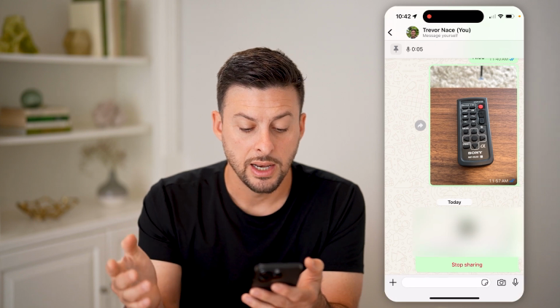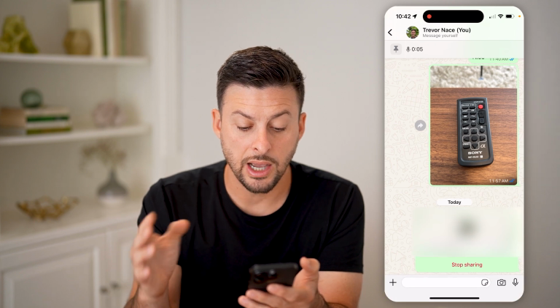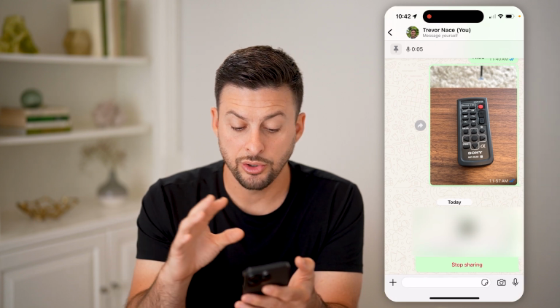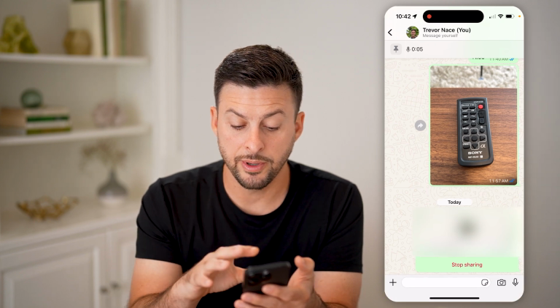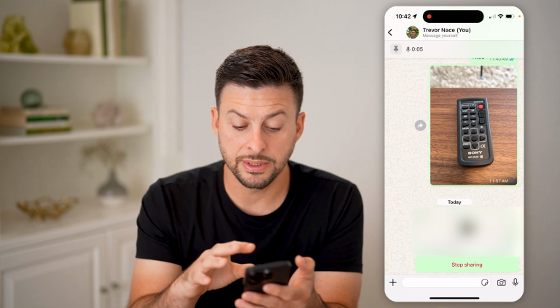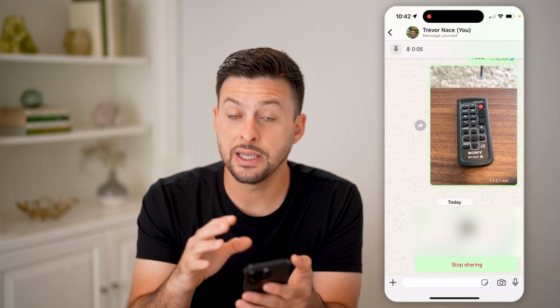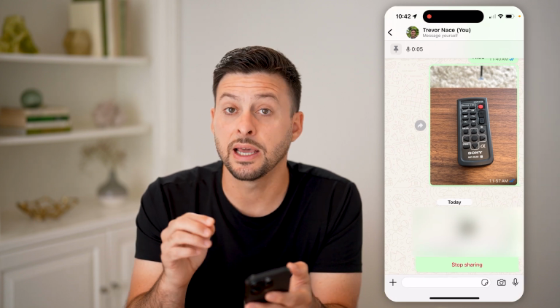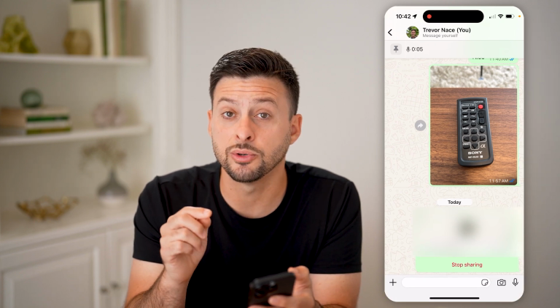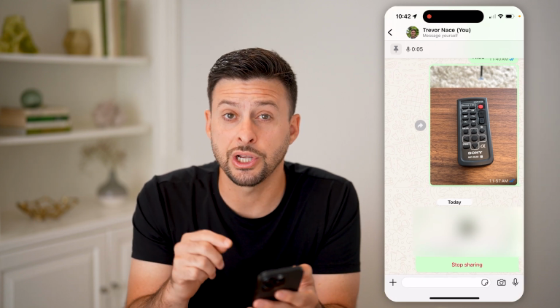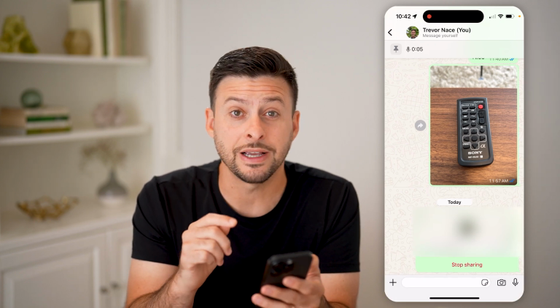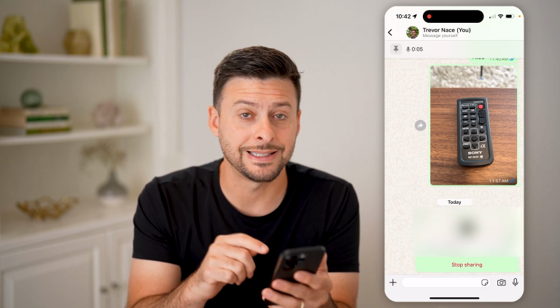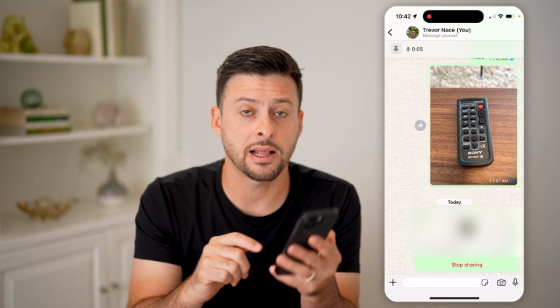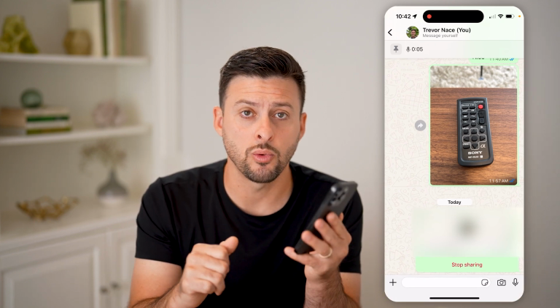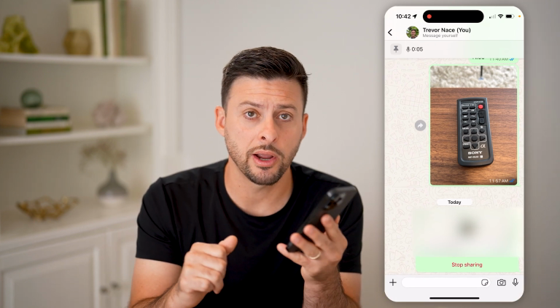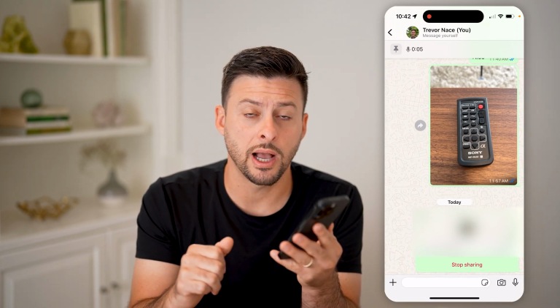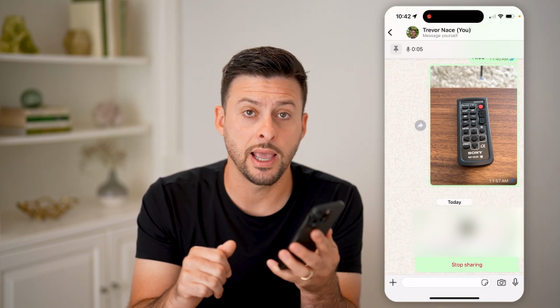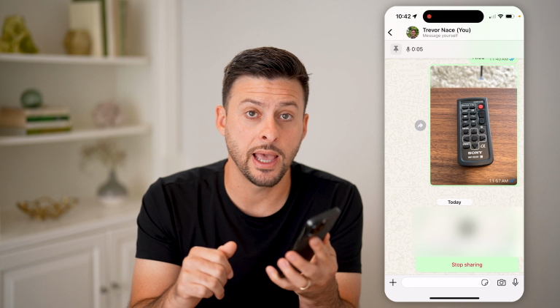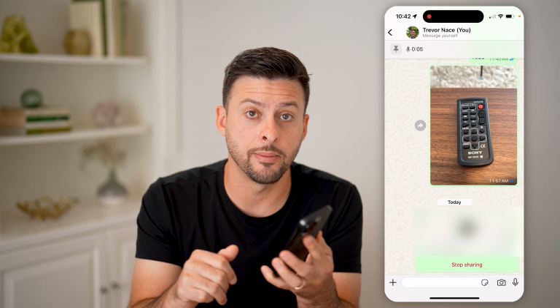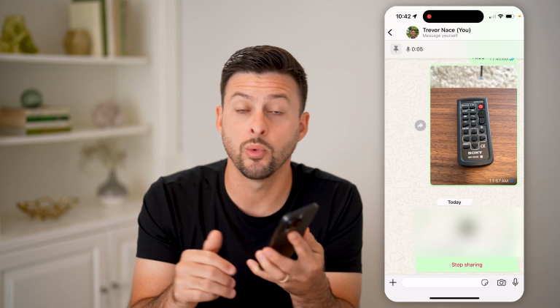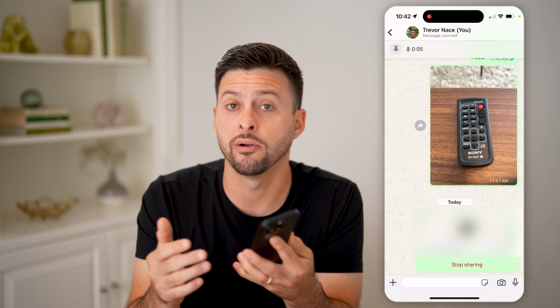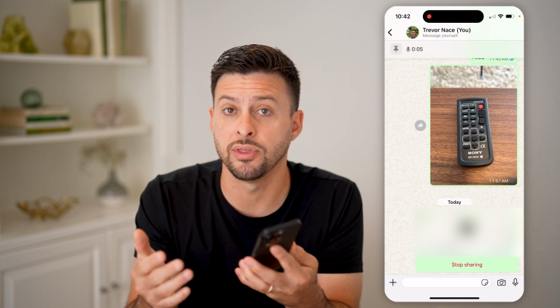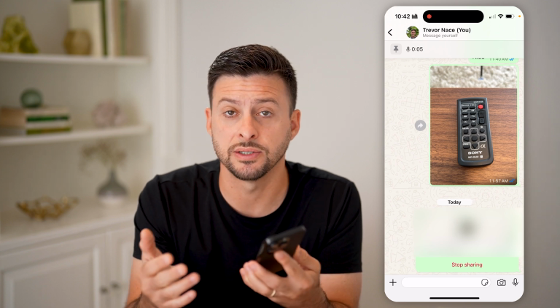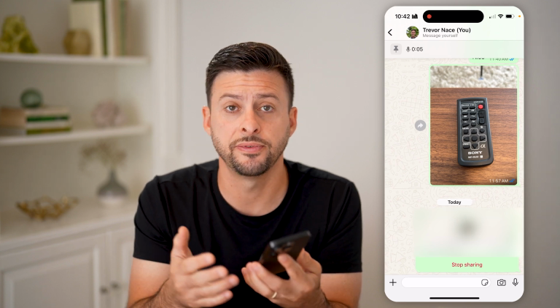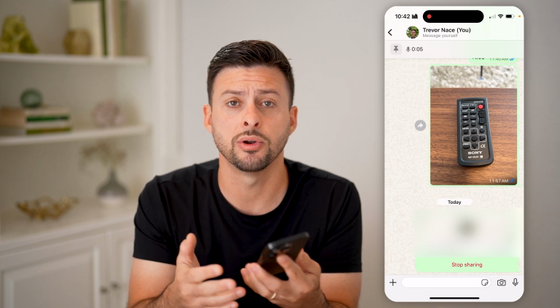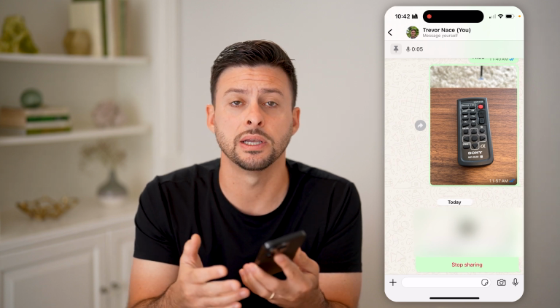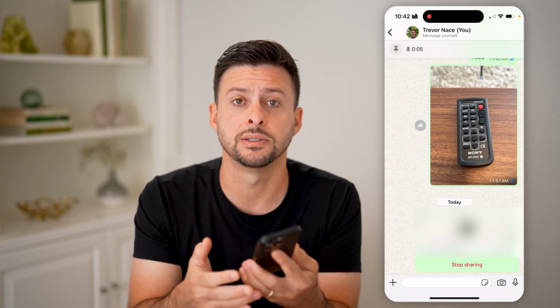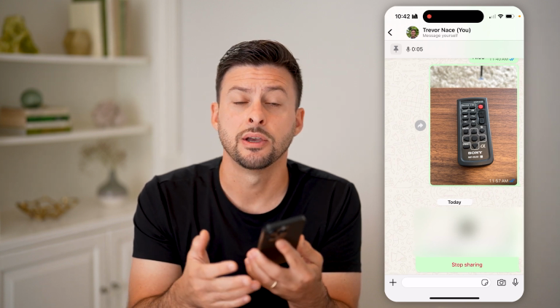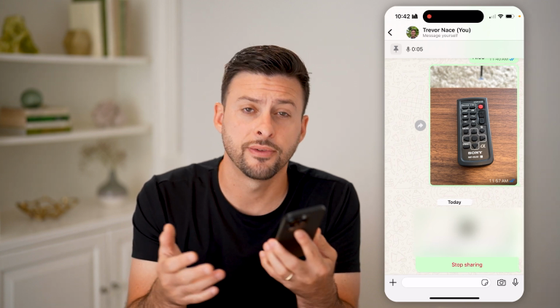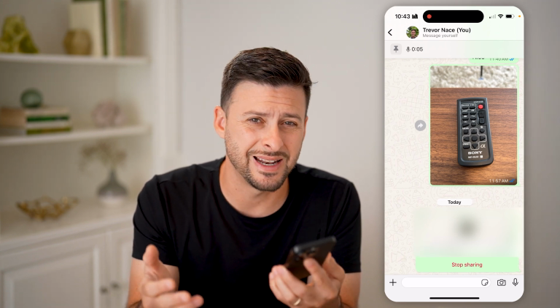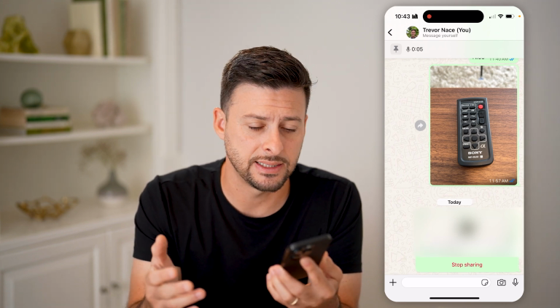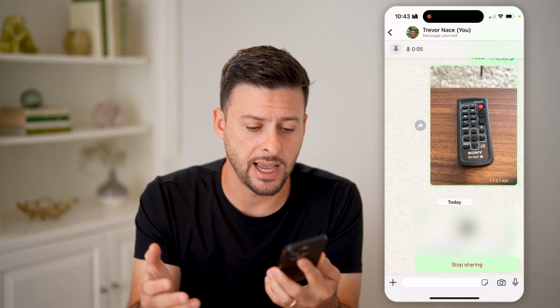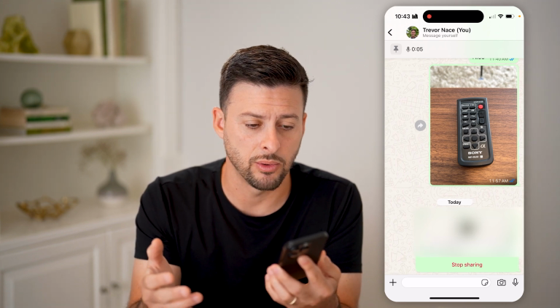I can choose for 15 minutes or an hour — let's just say an hour and hit go. You'll be able to see that it will share exactly where I am, wherever this phone is, for the next hour.